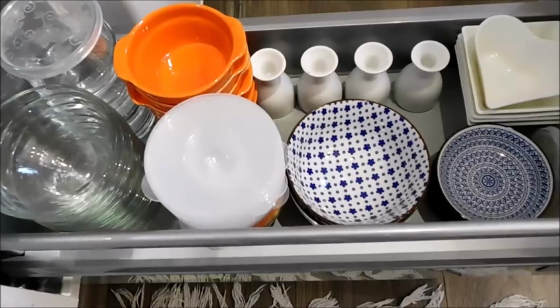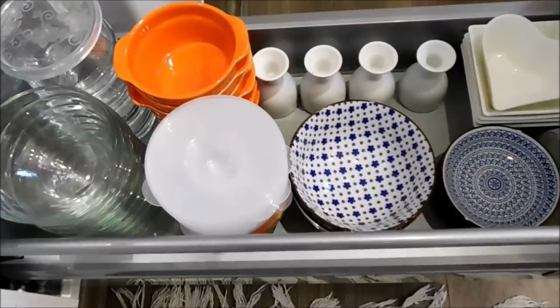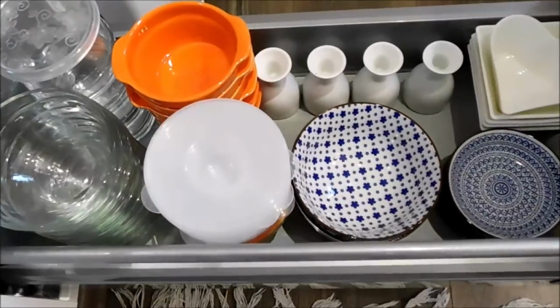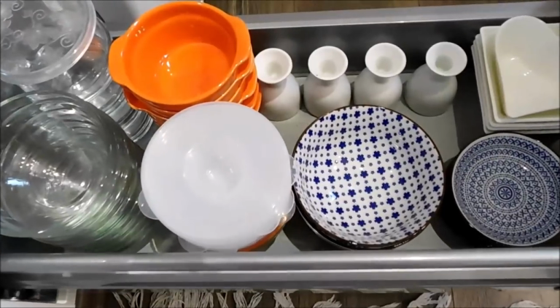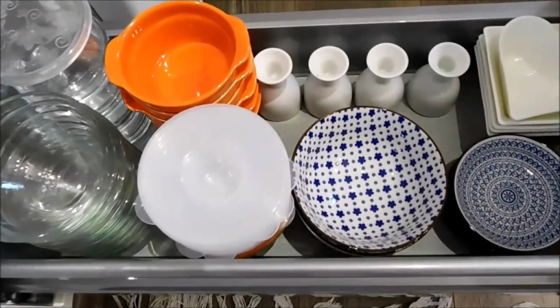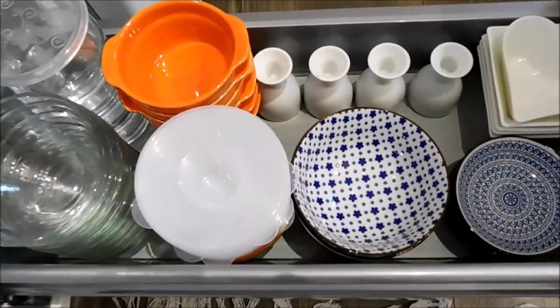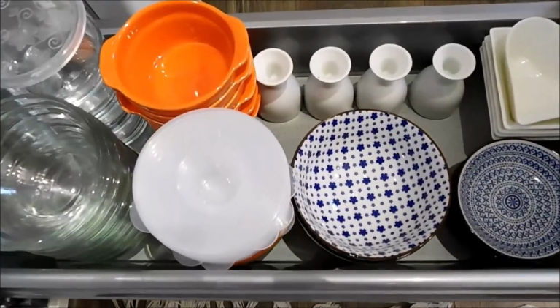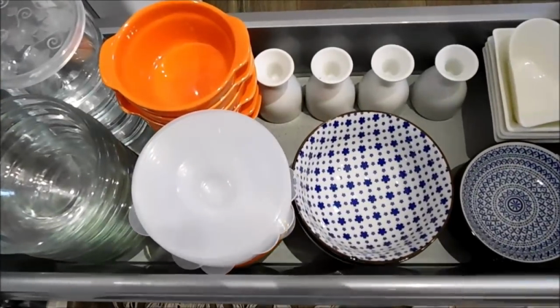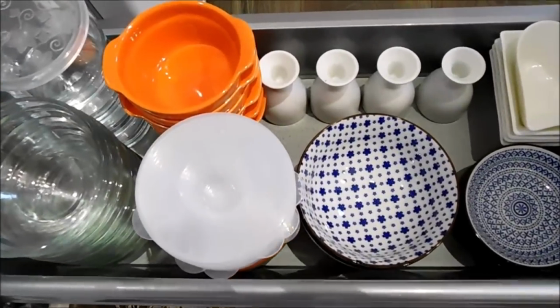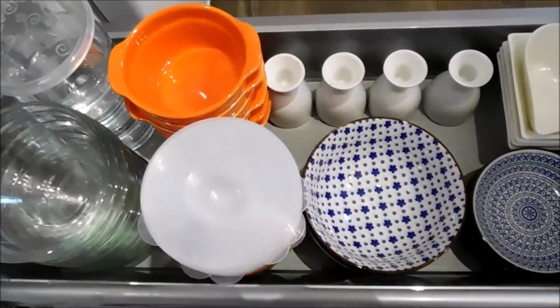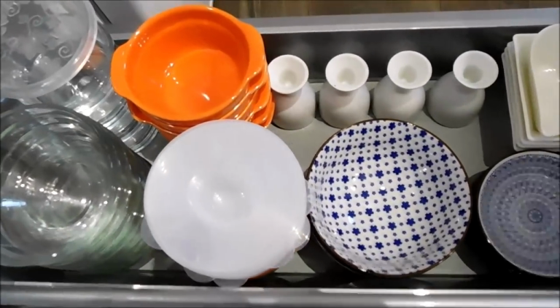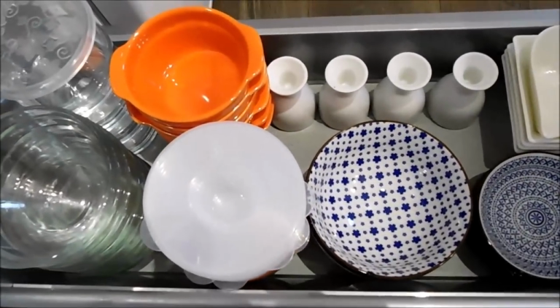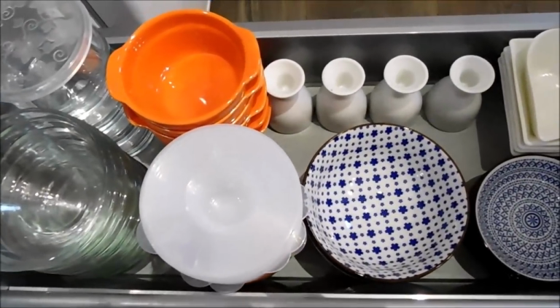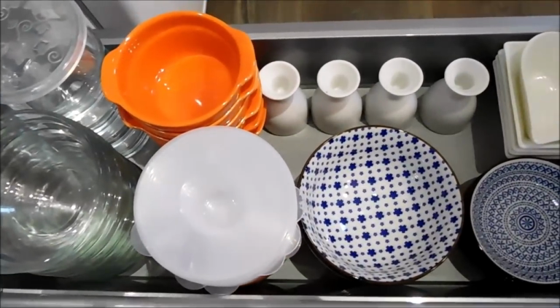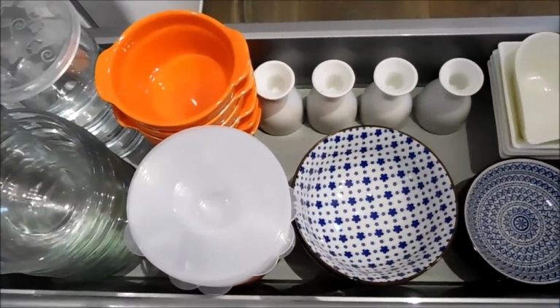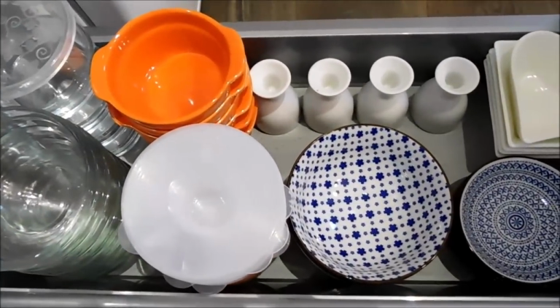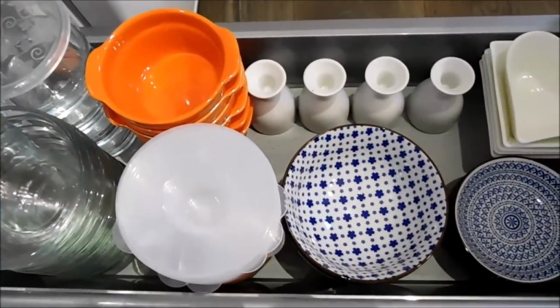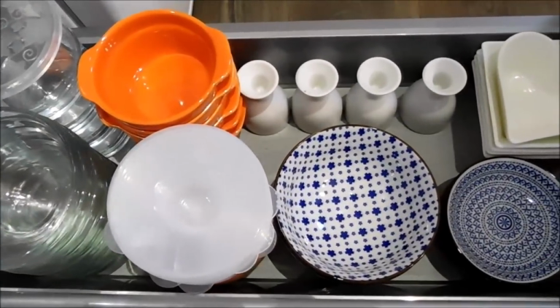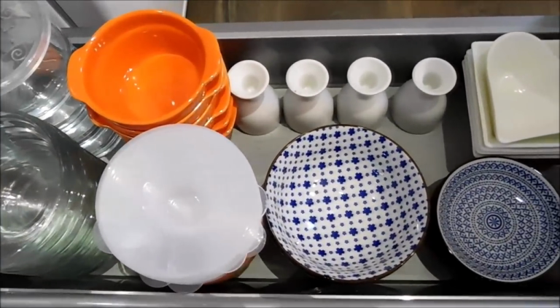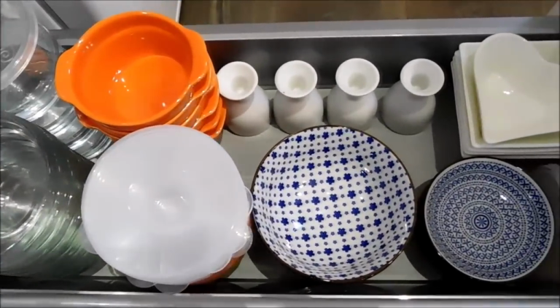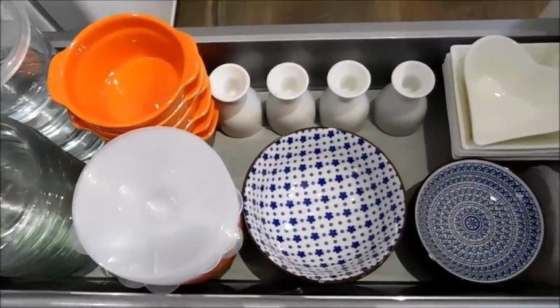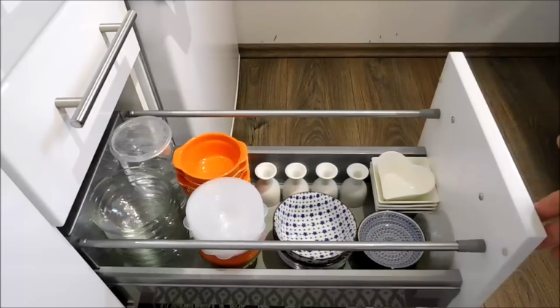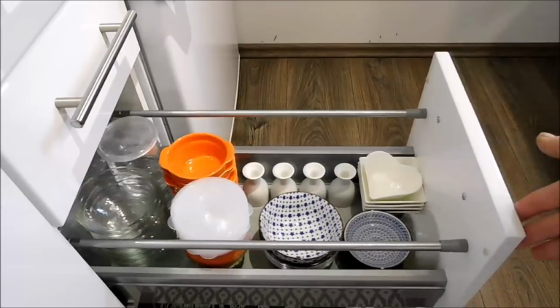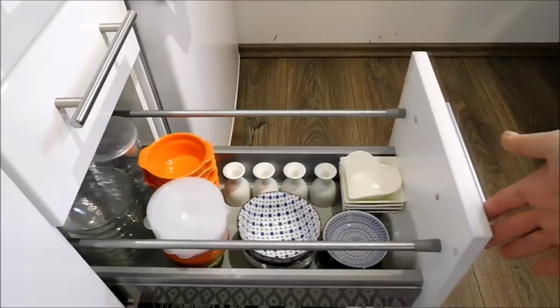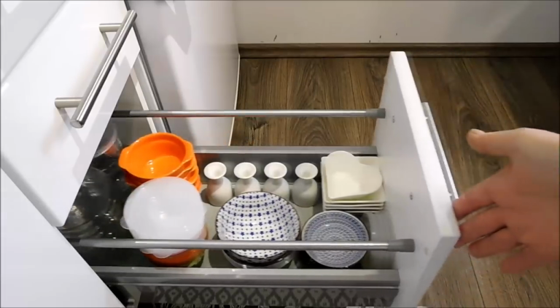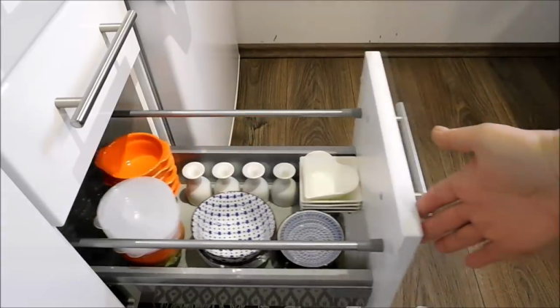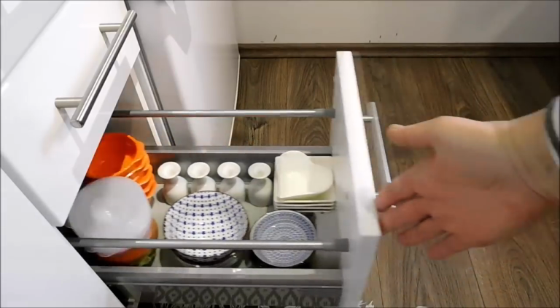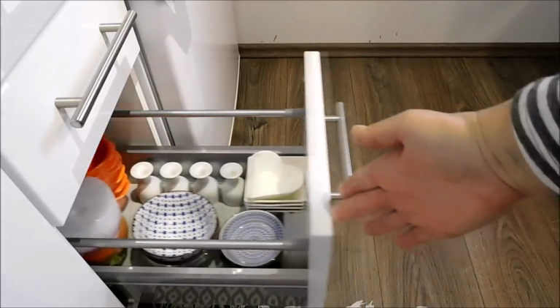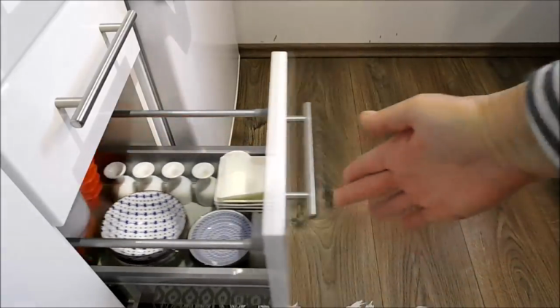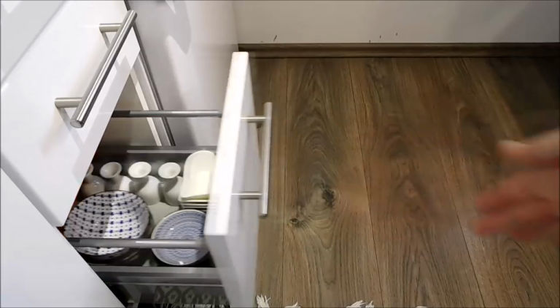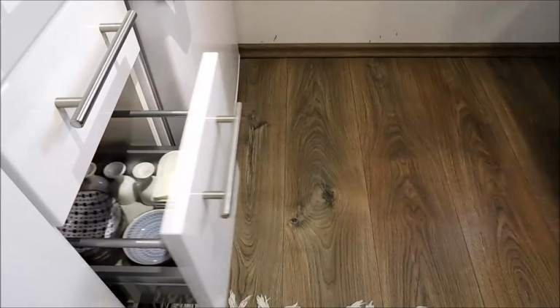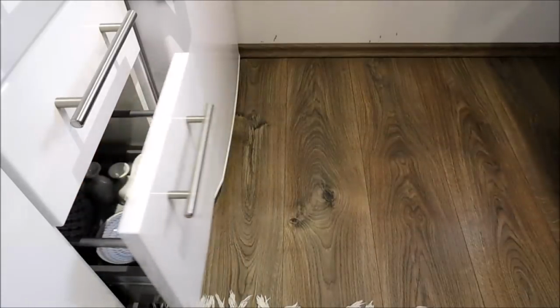And this is what the drawer looks like — everything is neatly organized into one place.